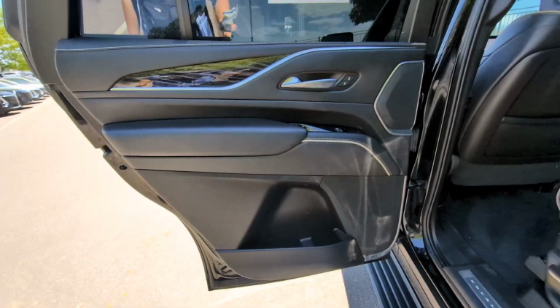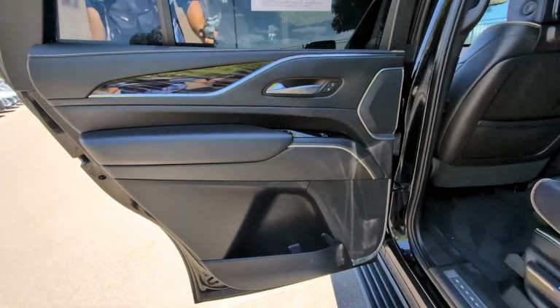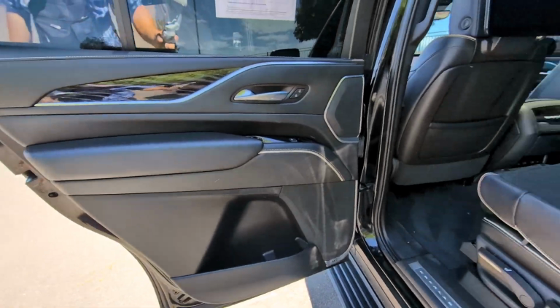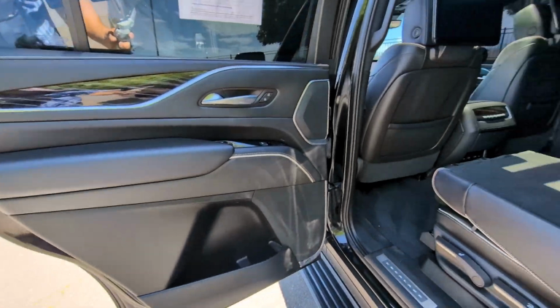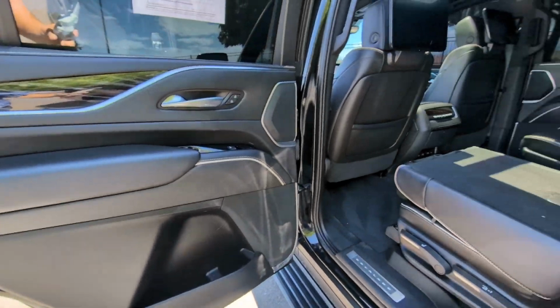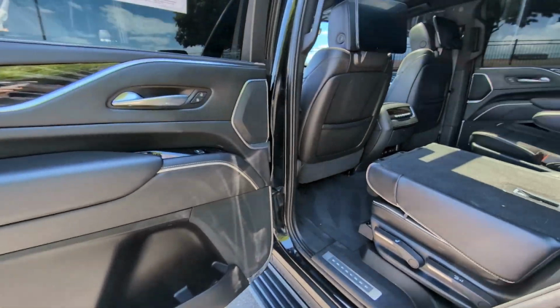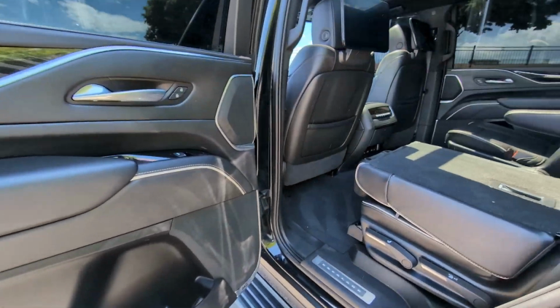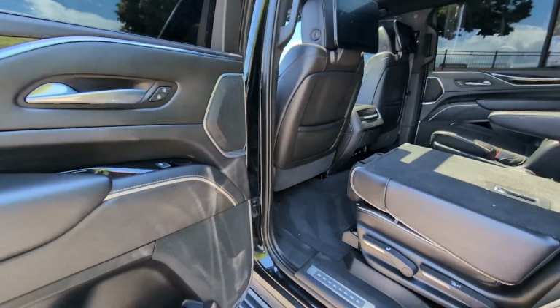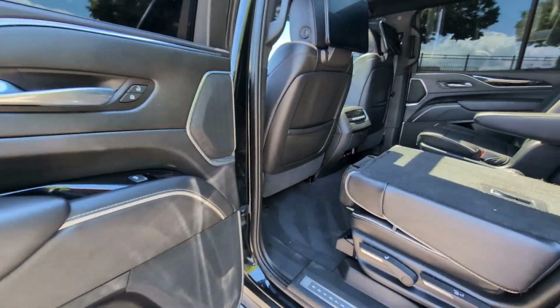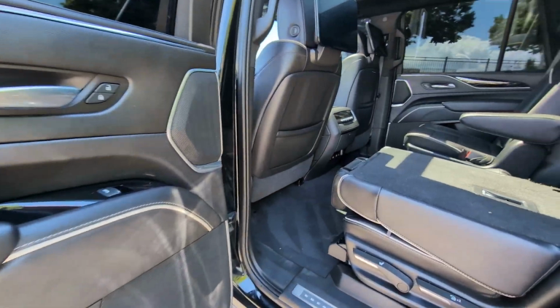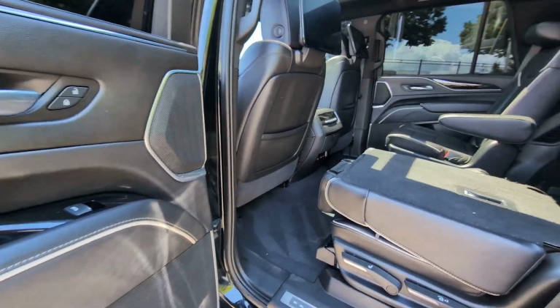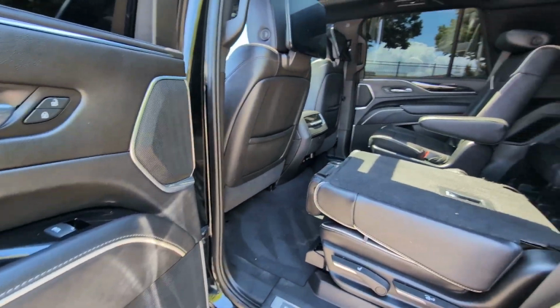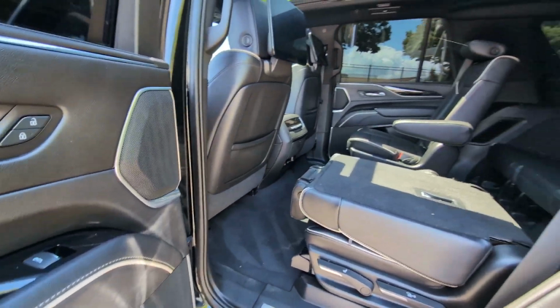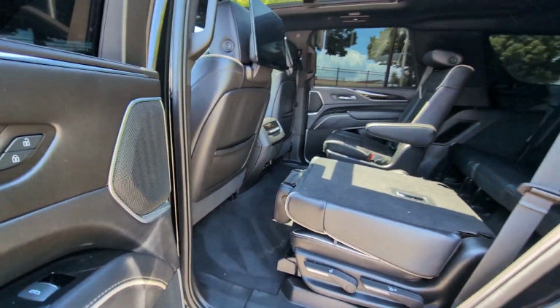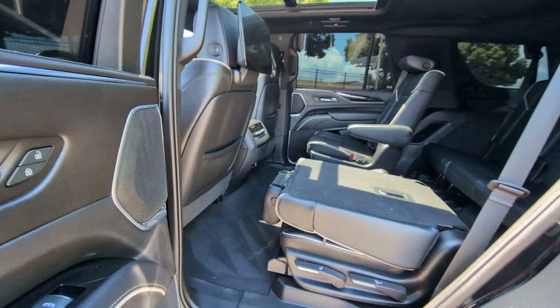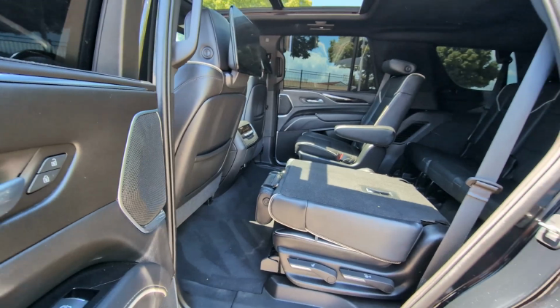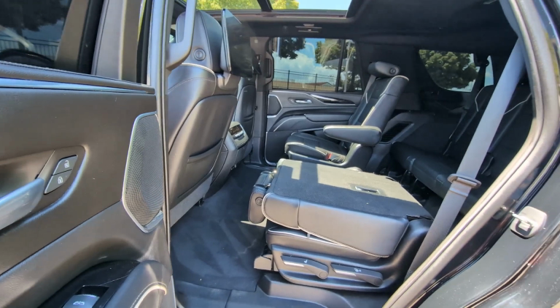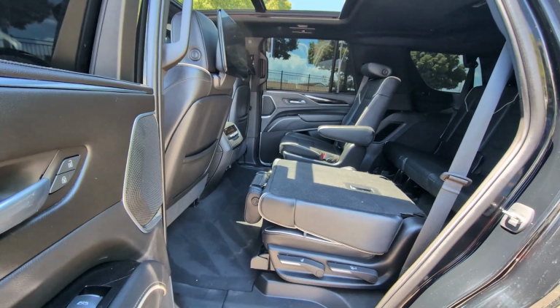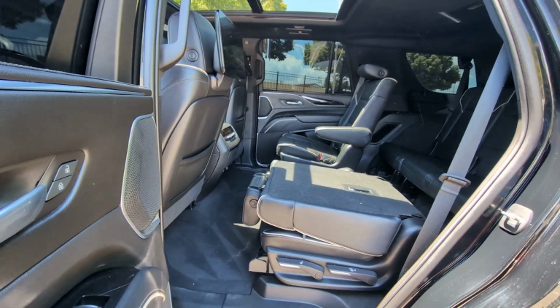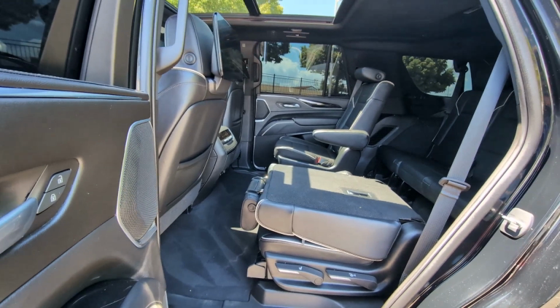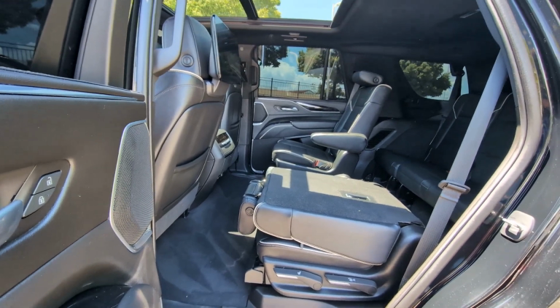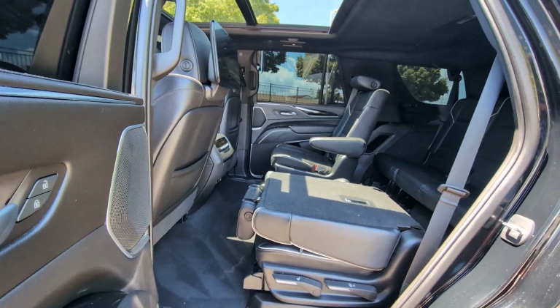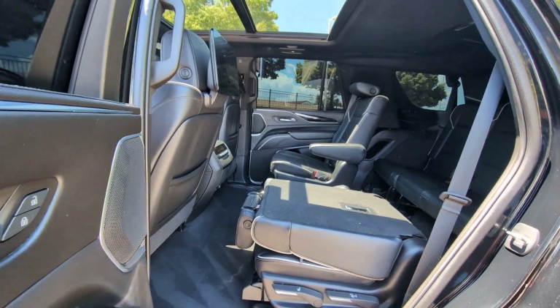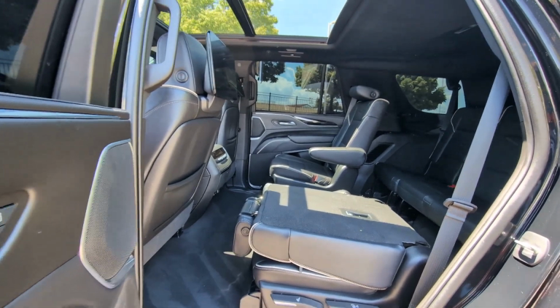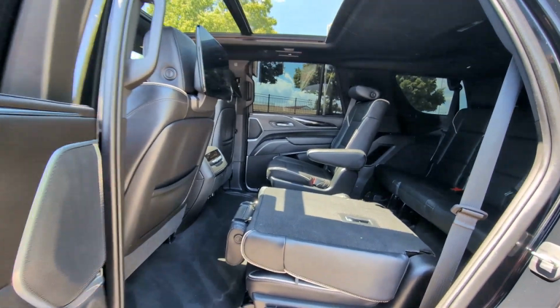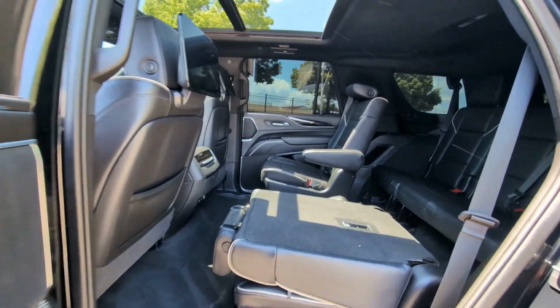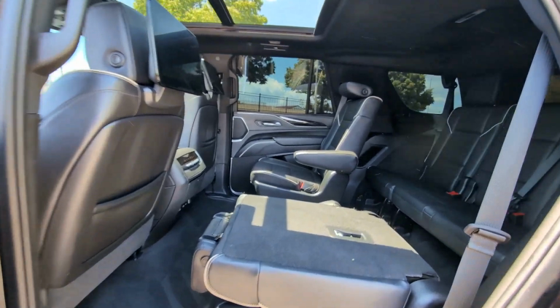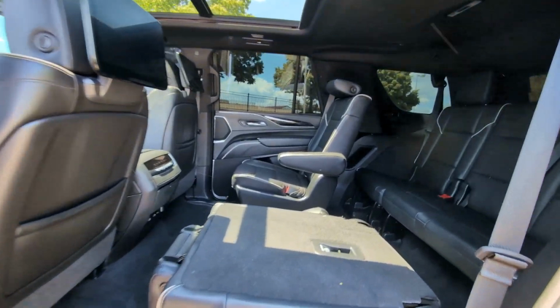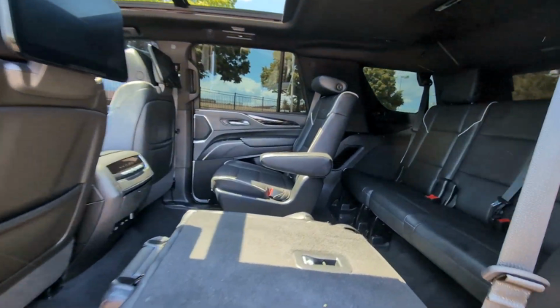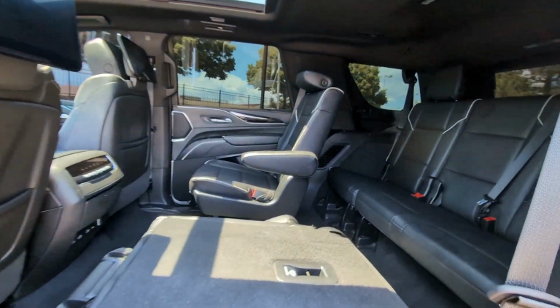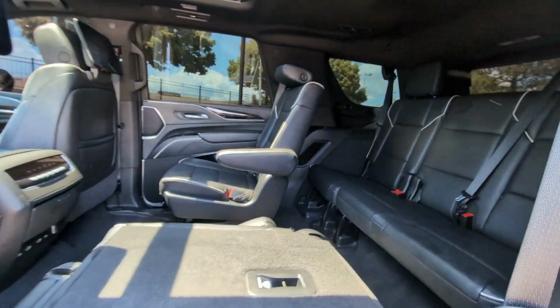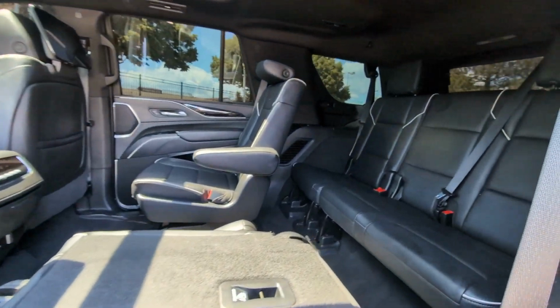Make the adventure bold and beautiful in this inspired Escalade. Come in for a test drive — our team will make it the best part of your day.